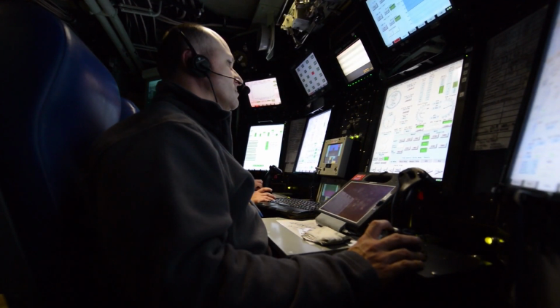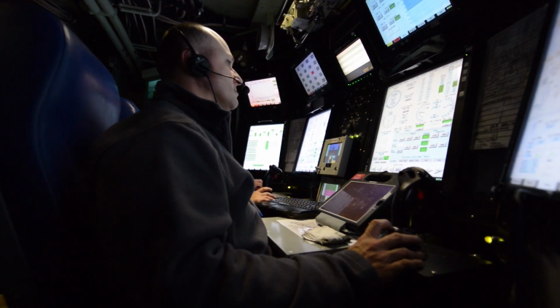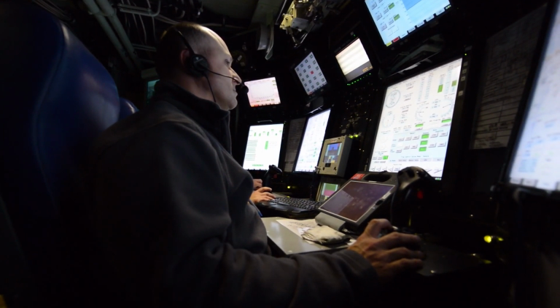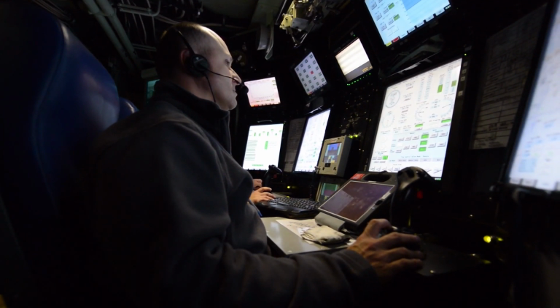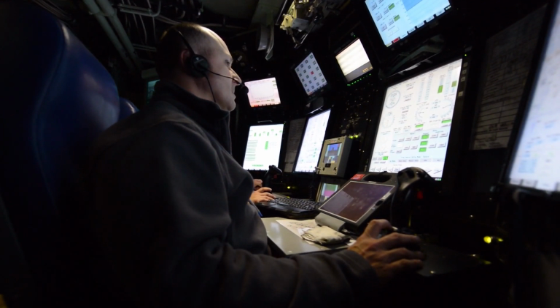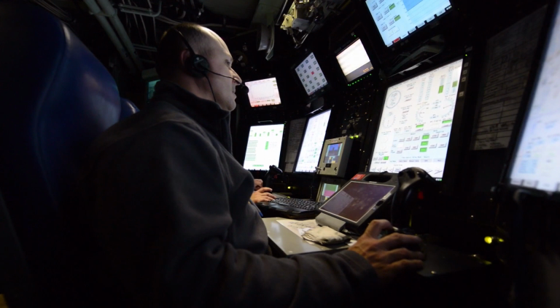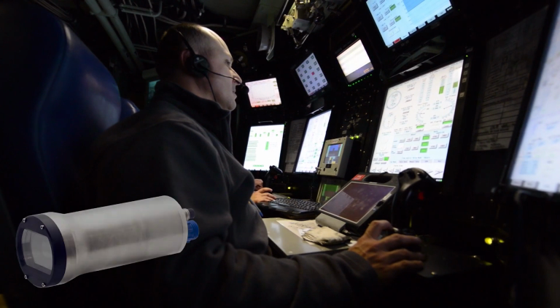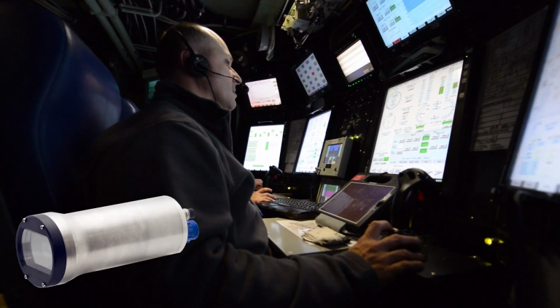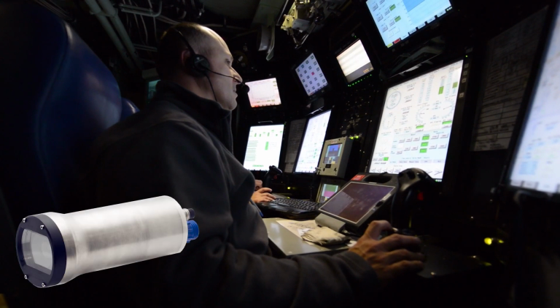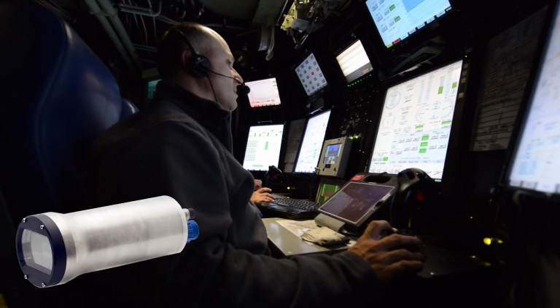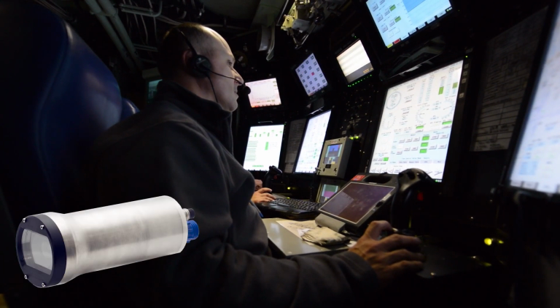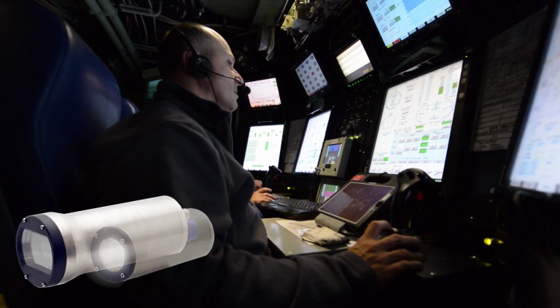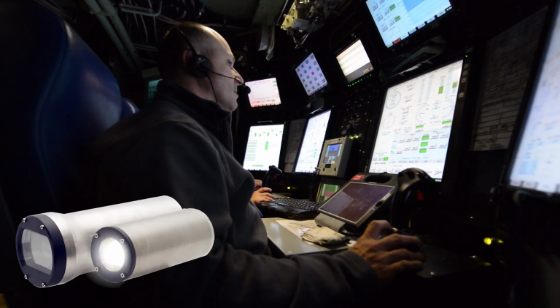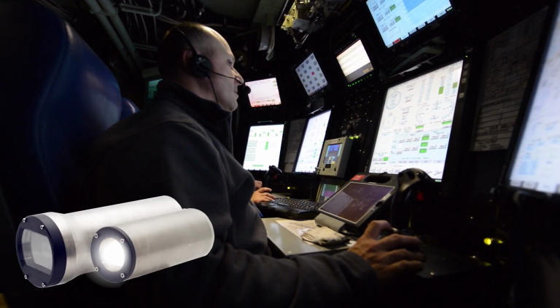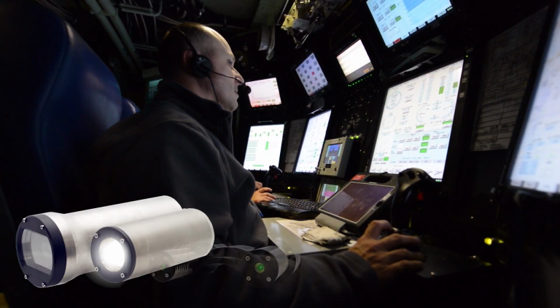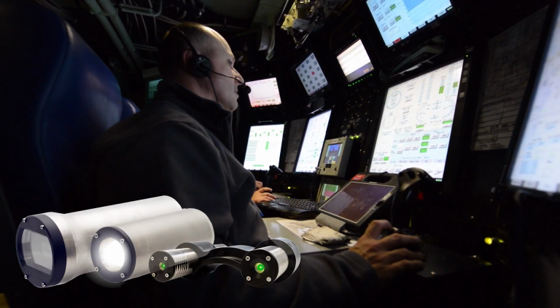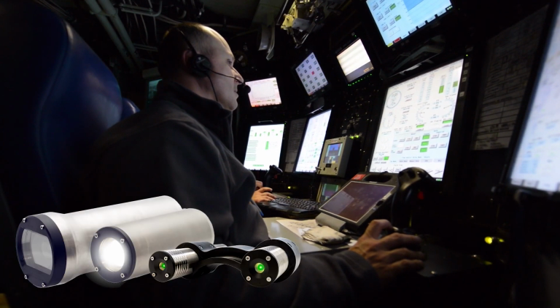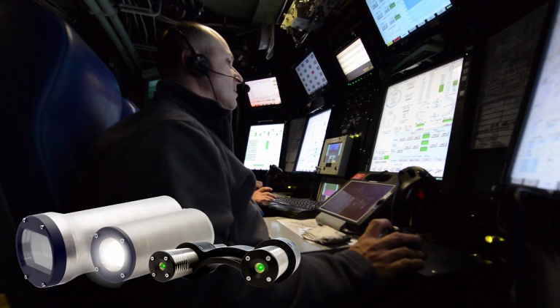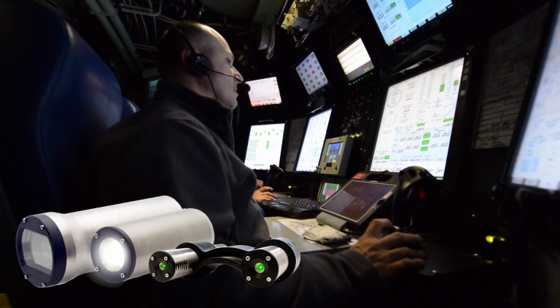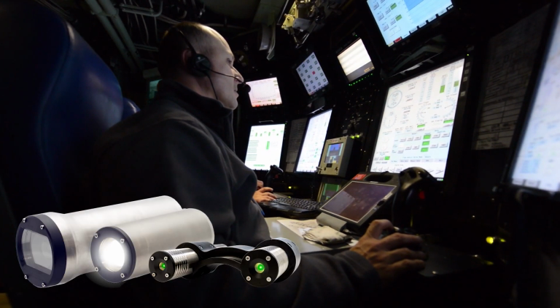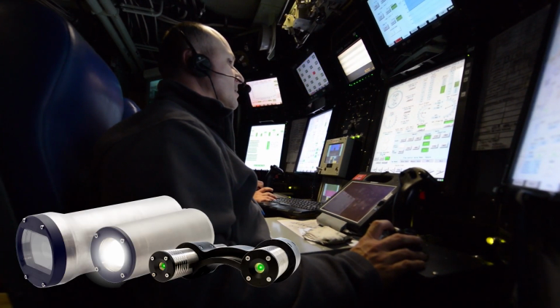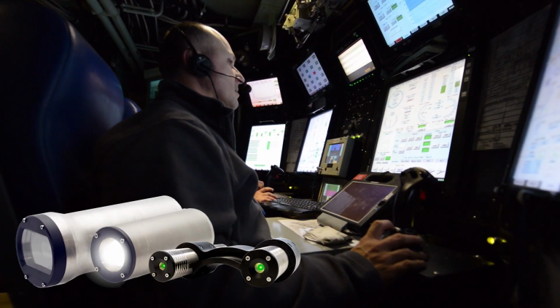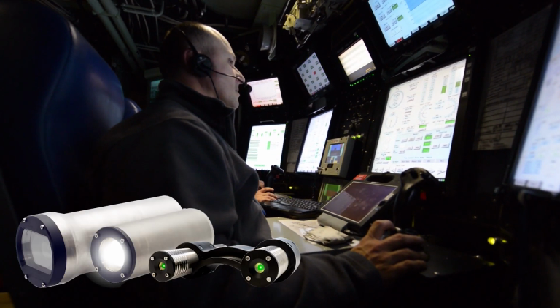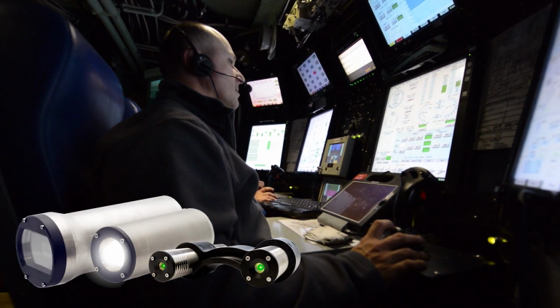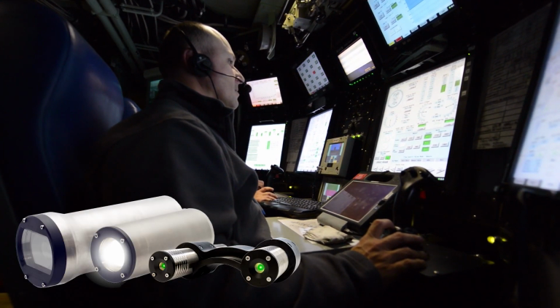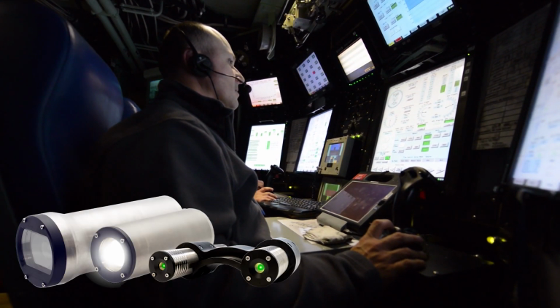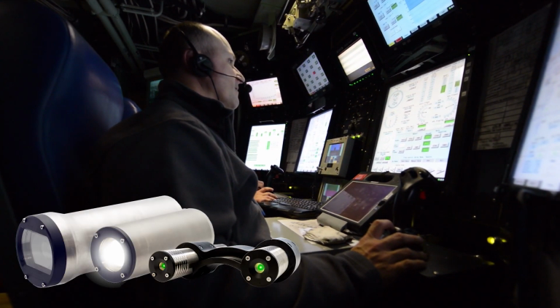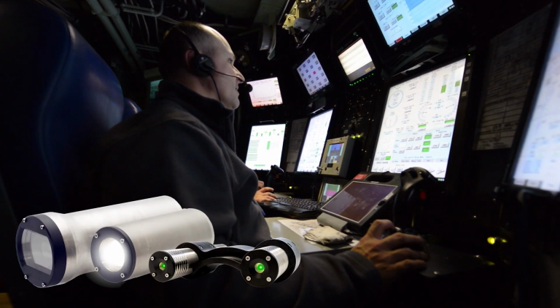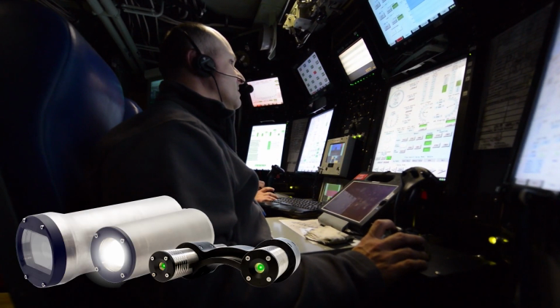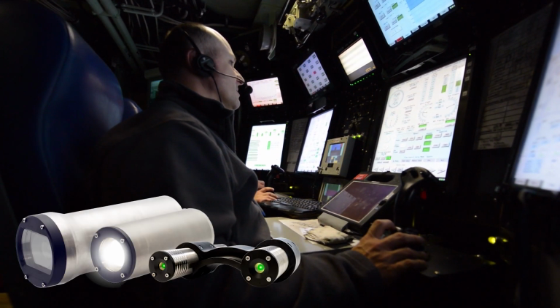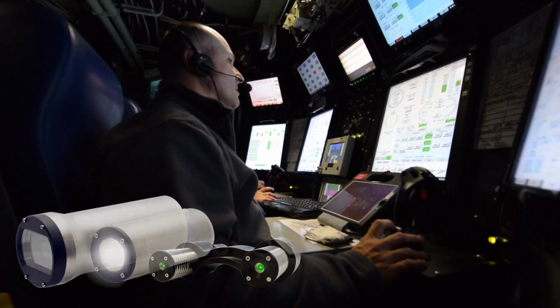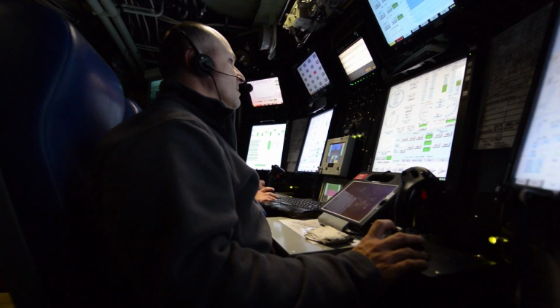And if you have a Subsea Rayfin camera, LED, or laser, you can control them directly from the DVR.